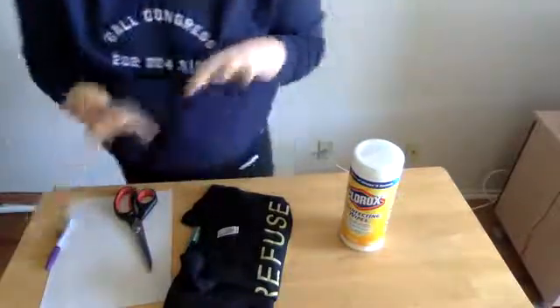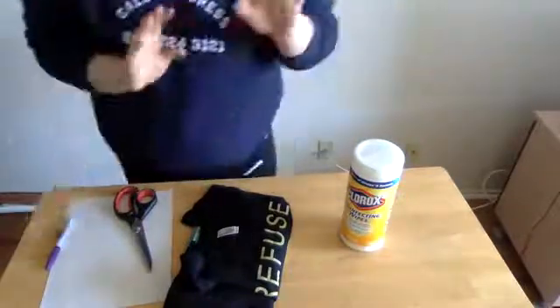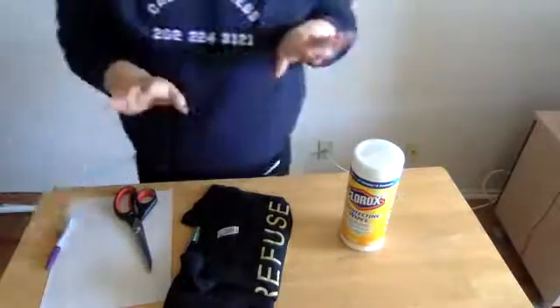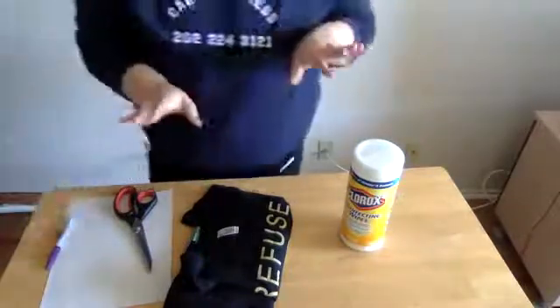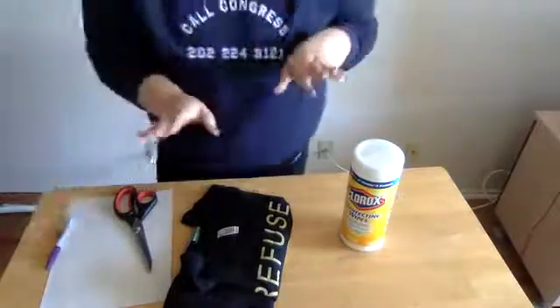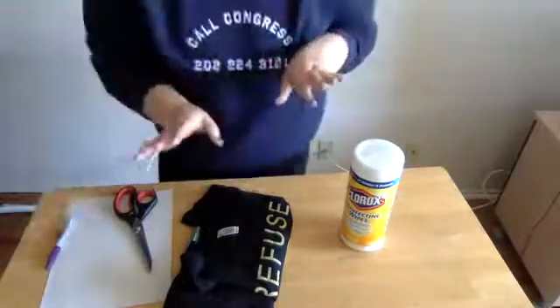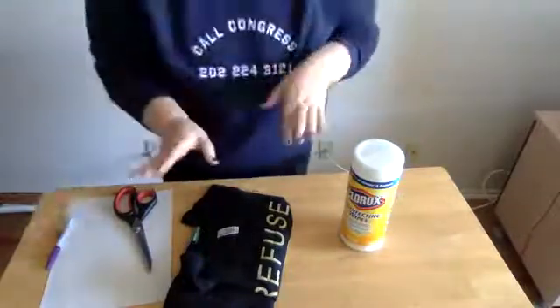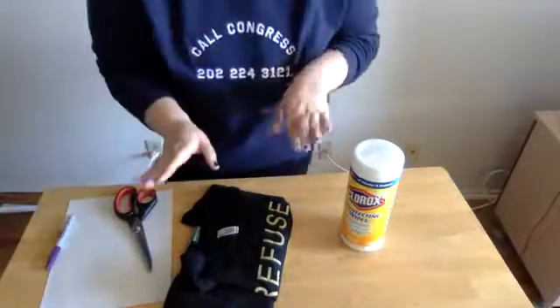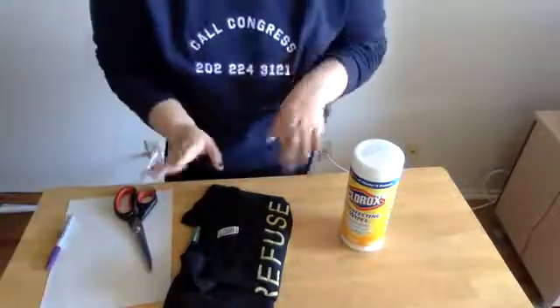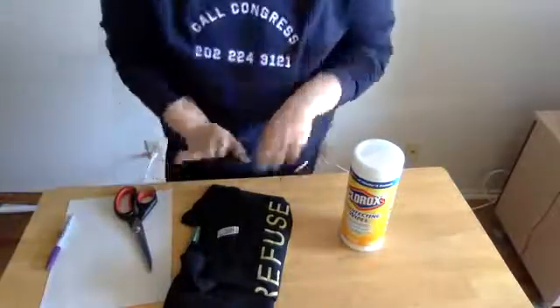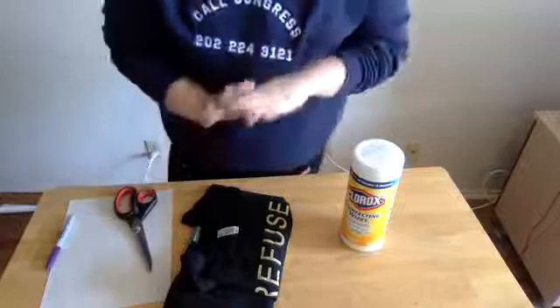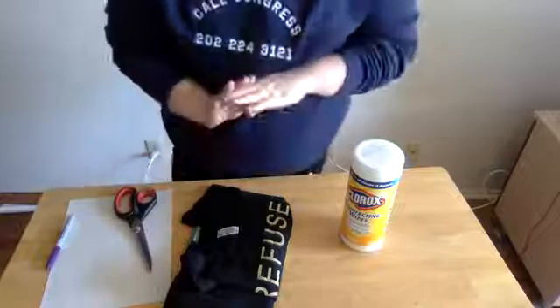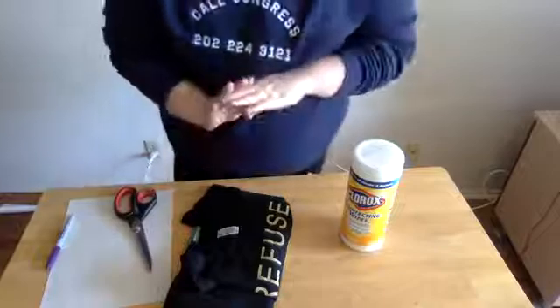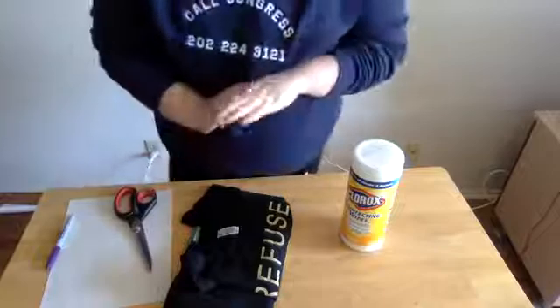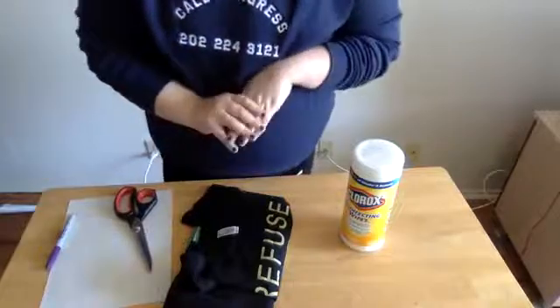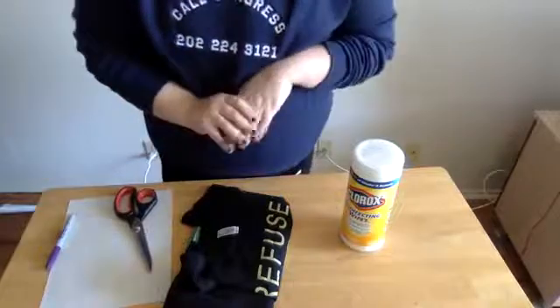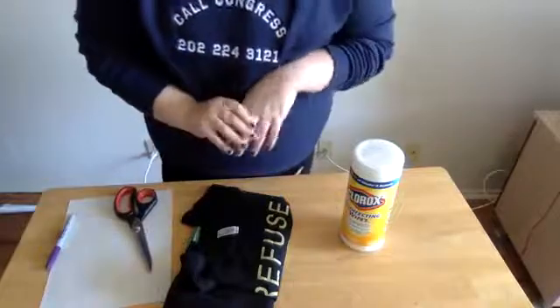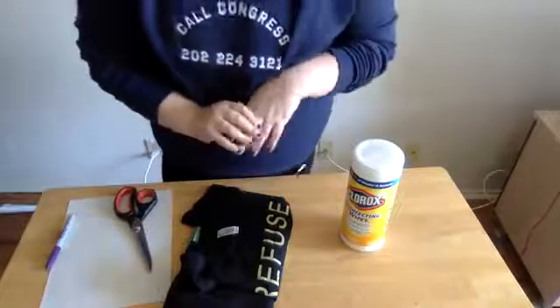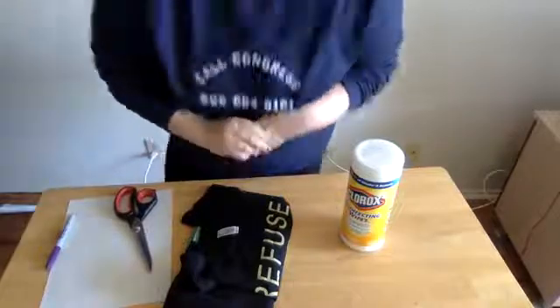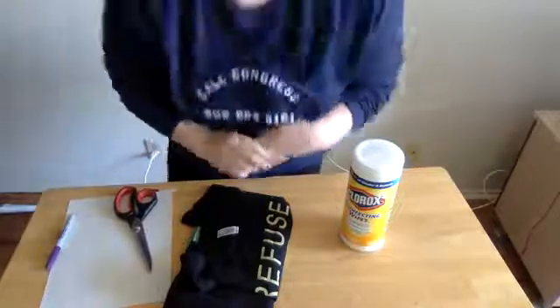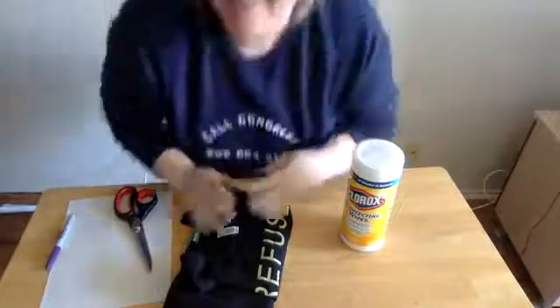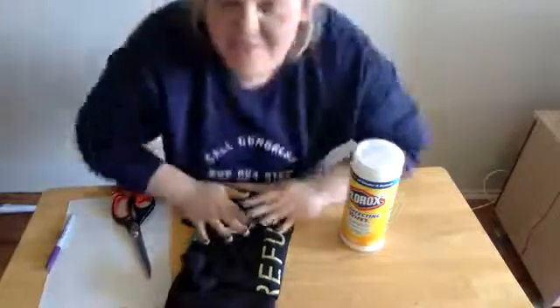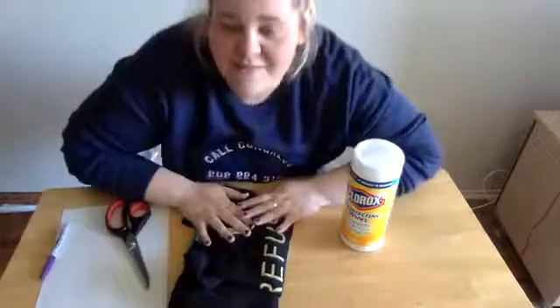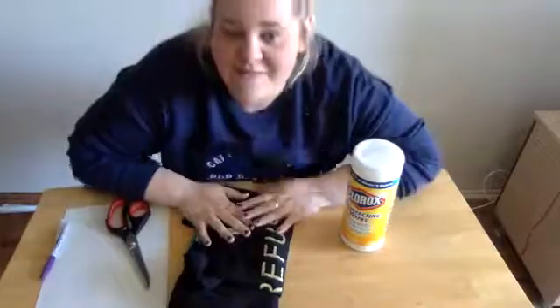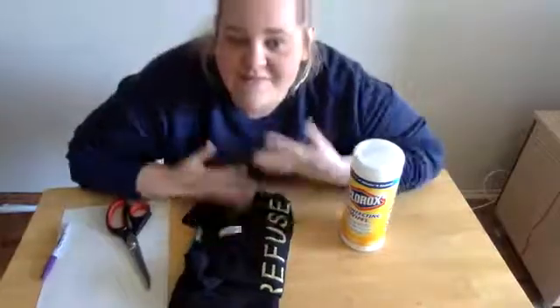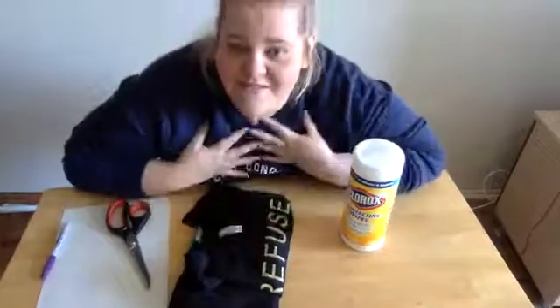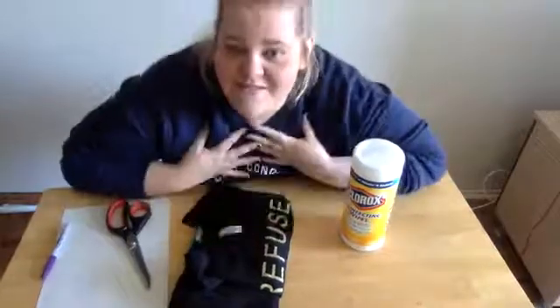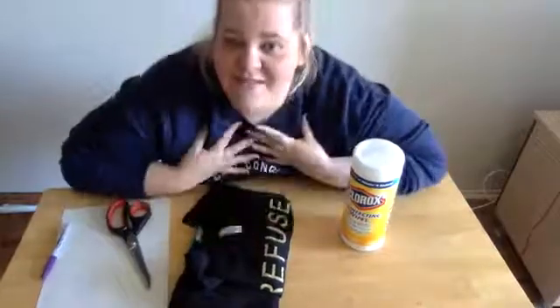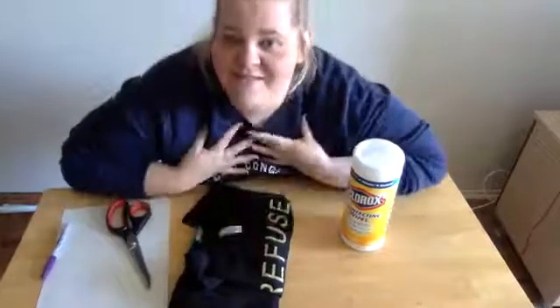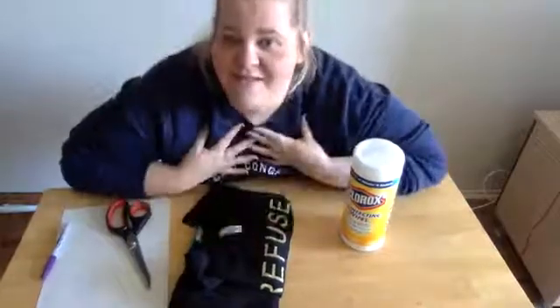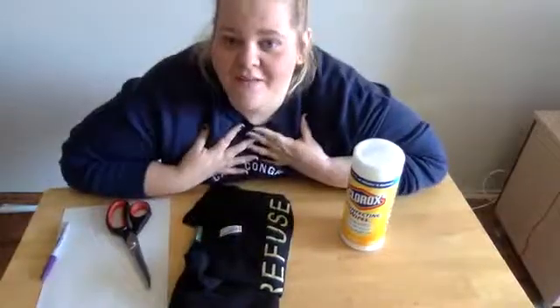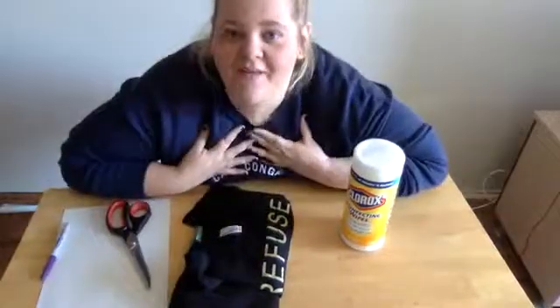Let's go ahead and get started. If I didn't introduce myself, my name is Kelsey from Casanelli Library.